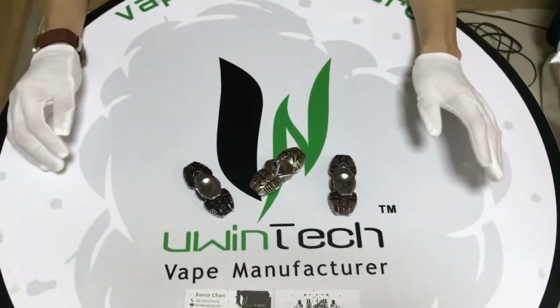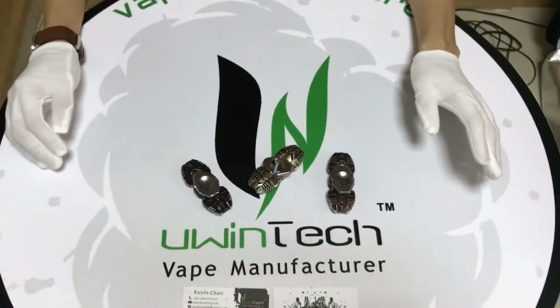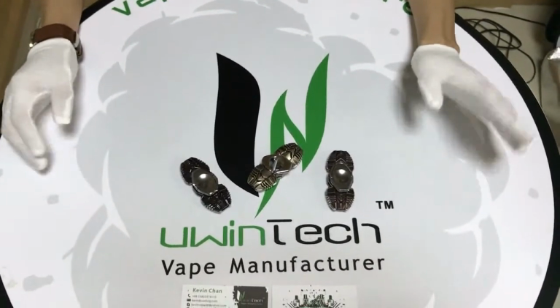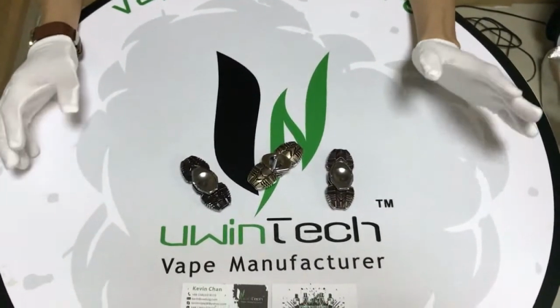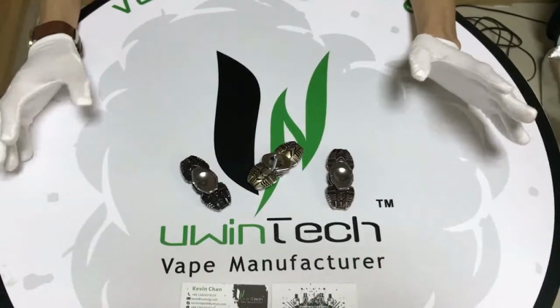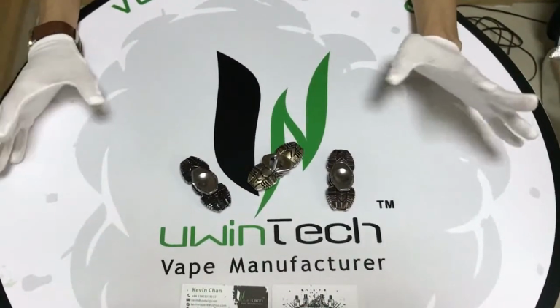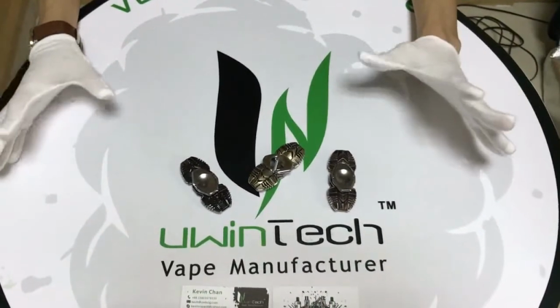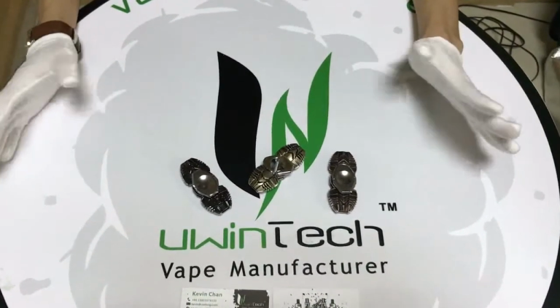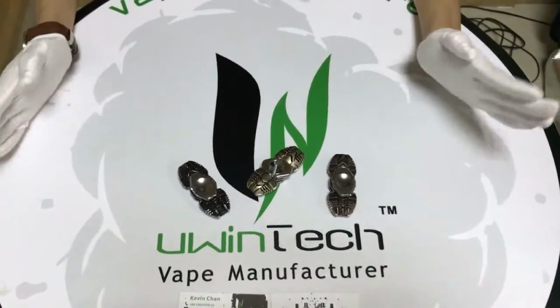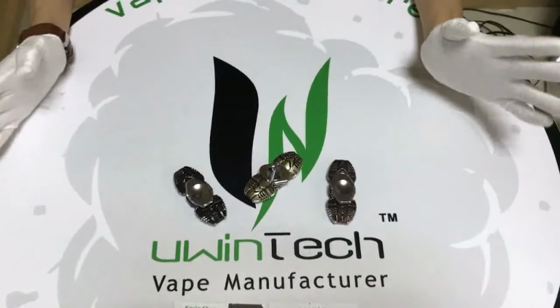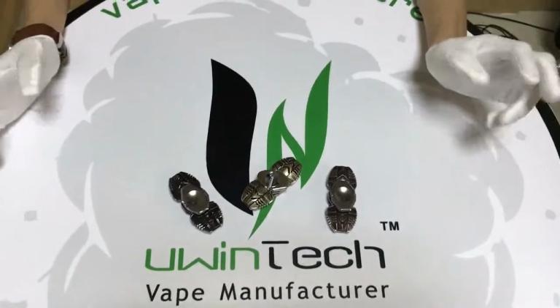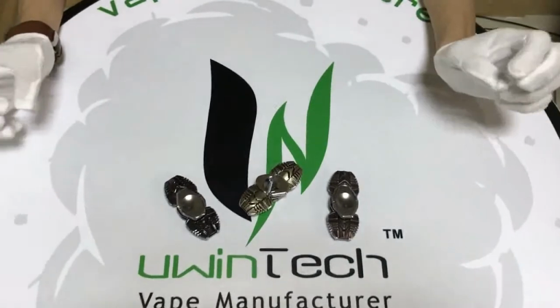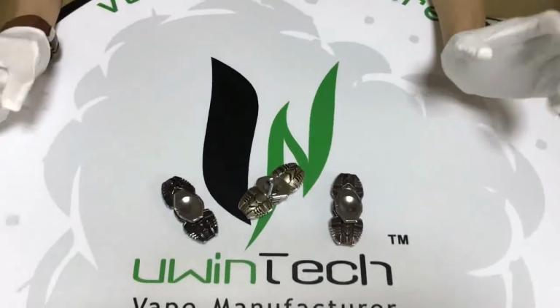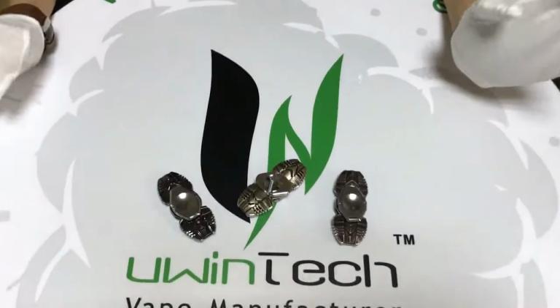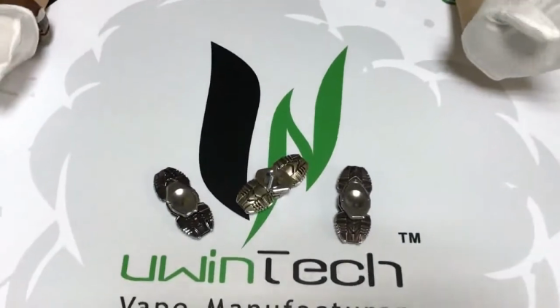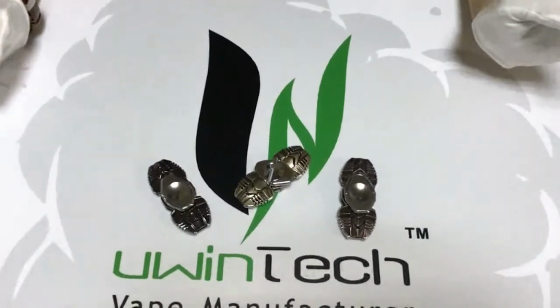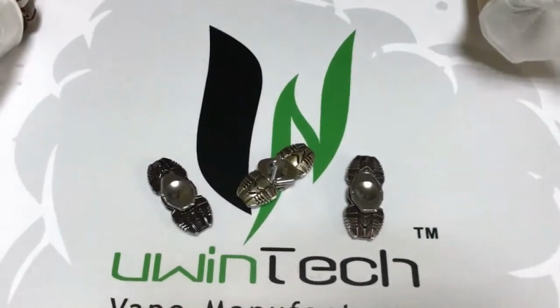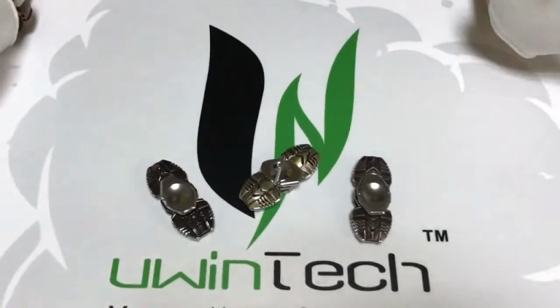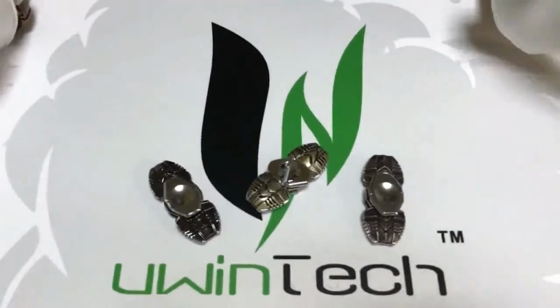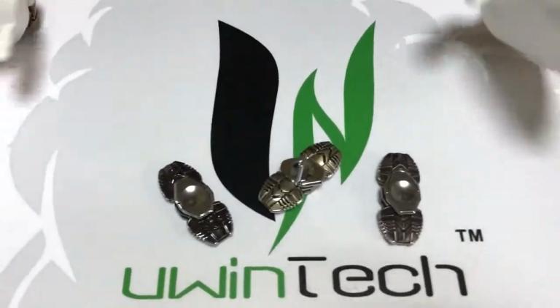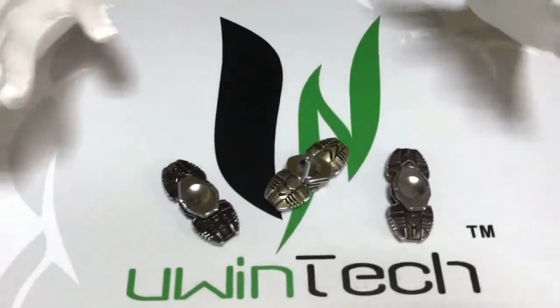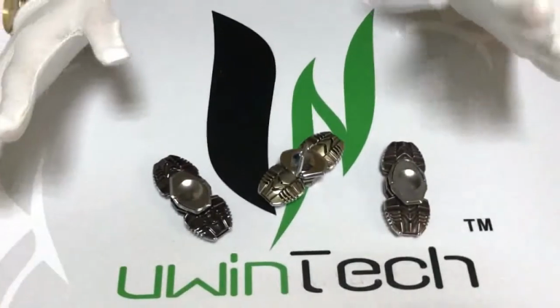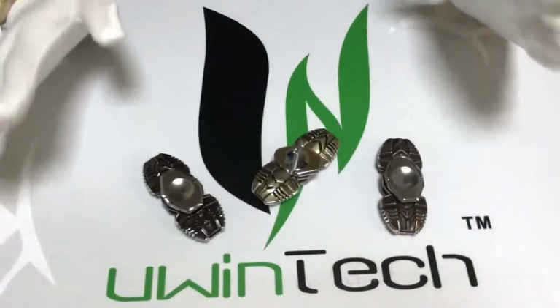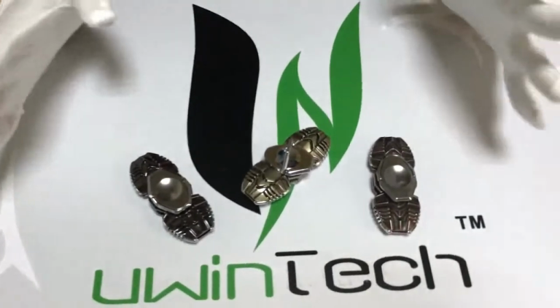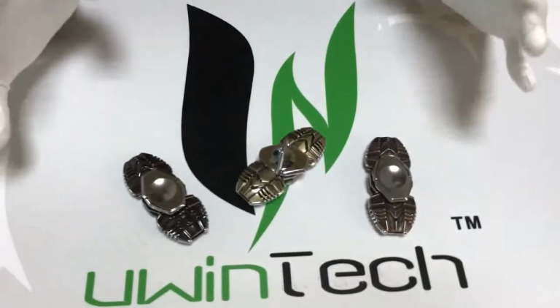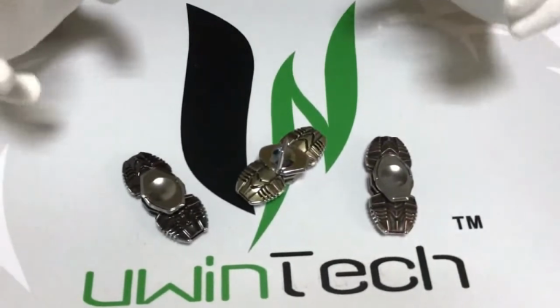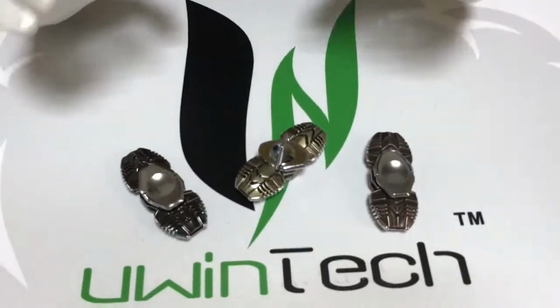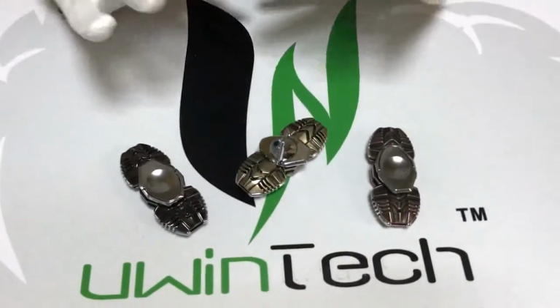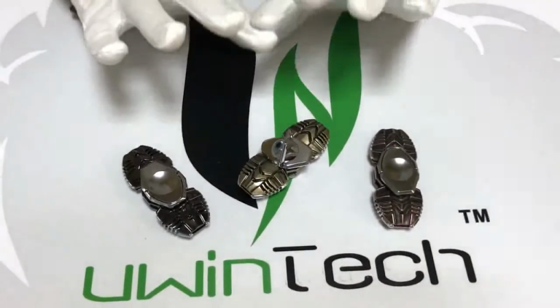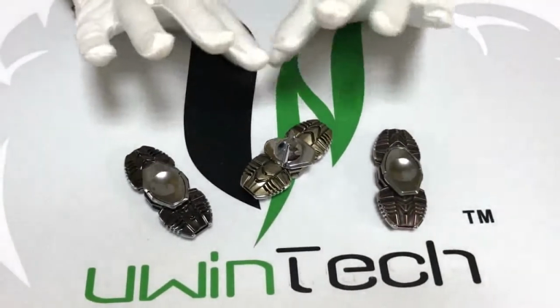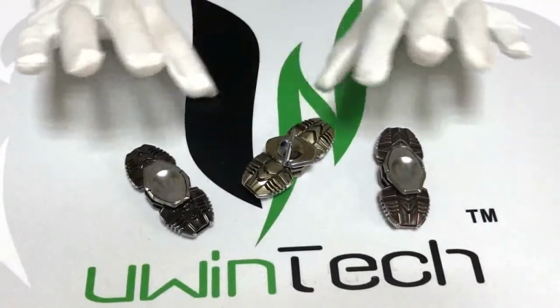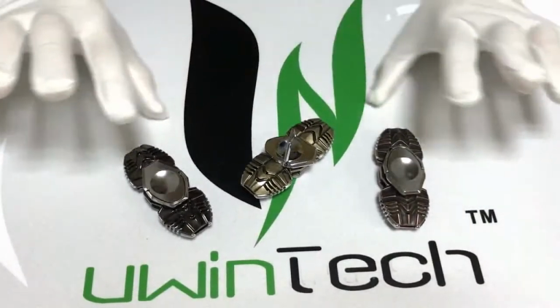Hello friends, this is Kevin from Uvintech. Today I would like to show you this hand spinner.